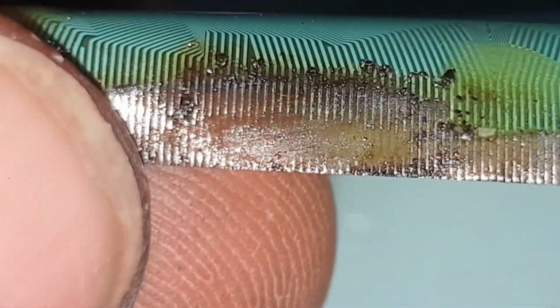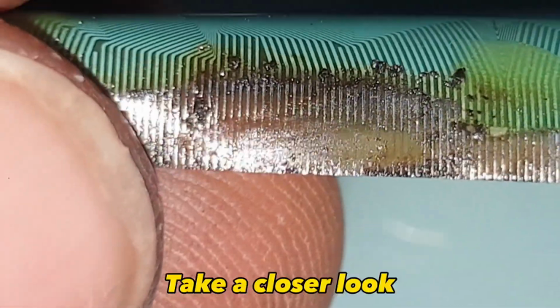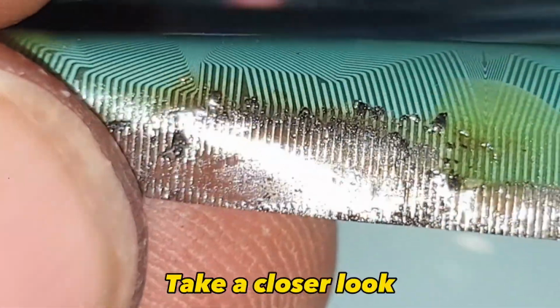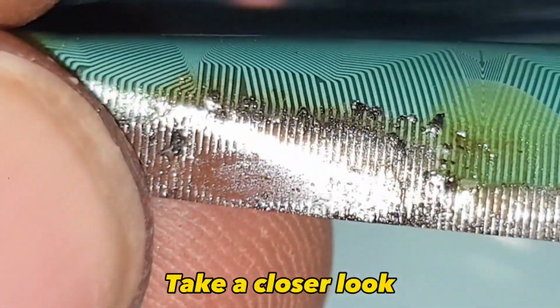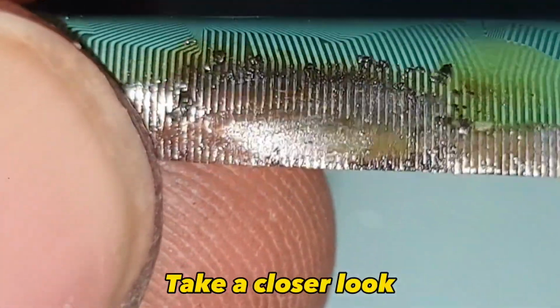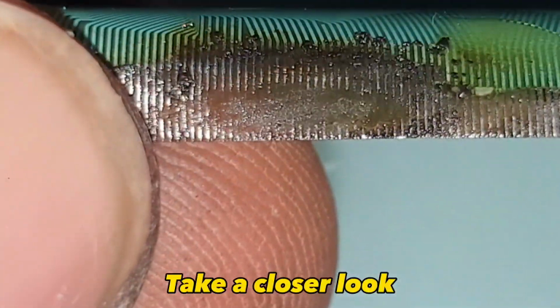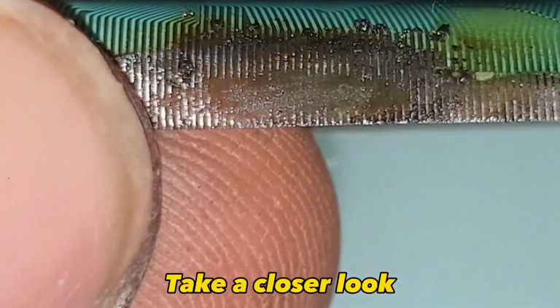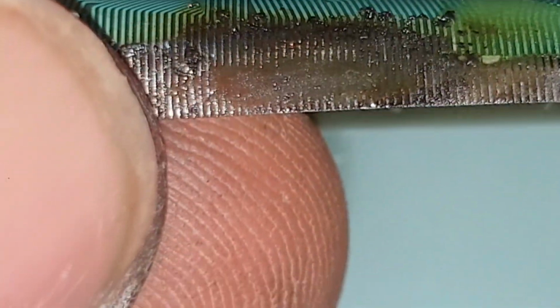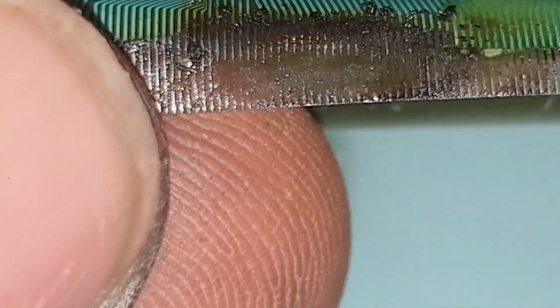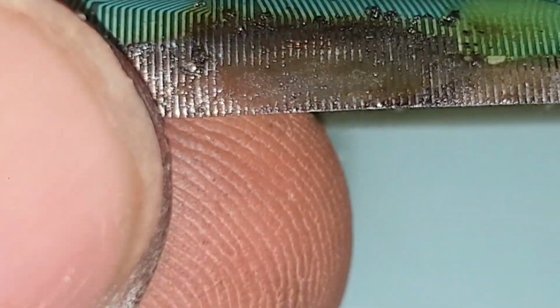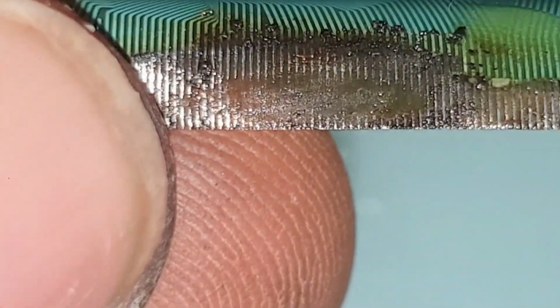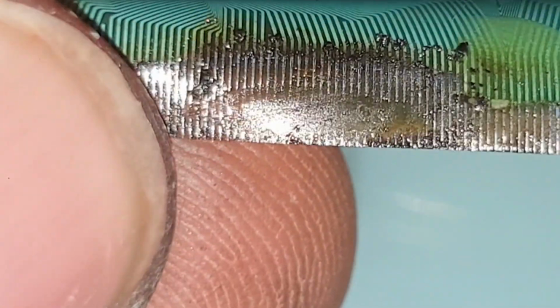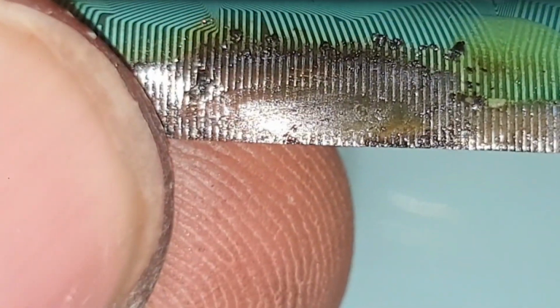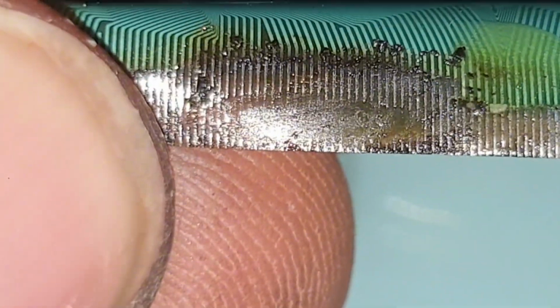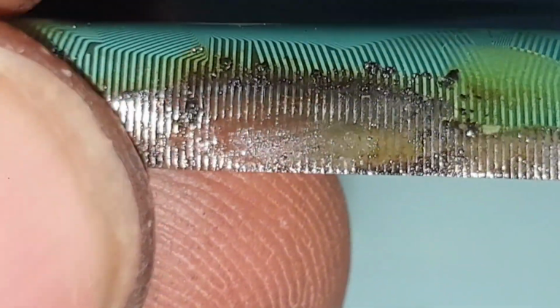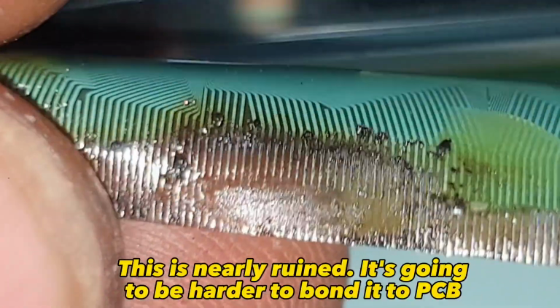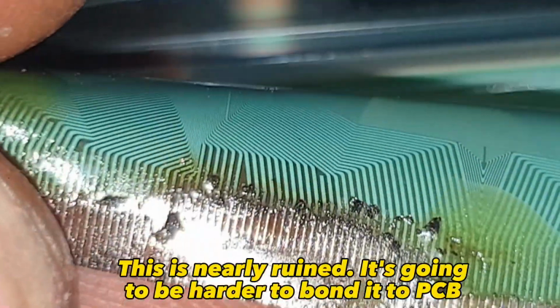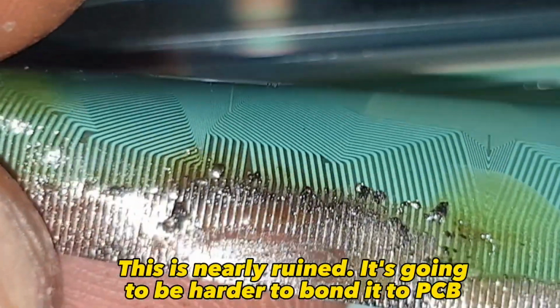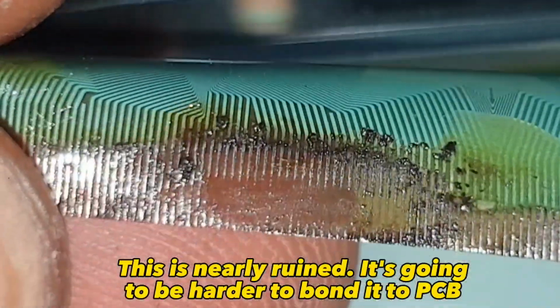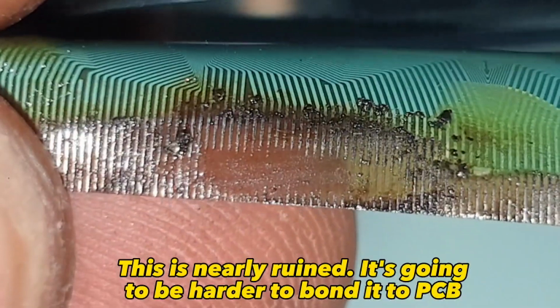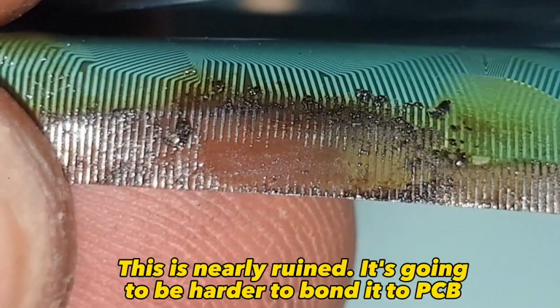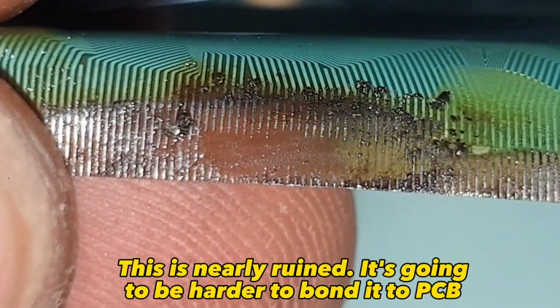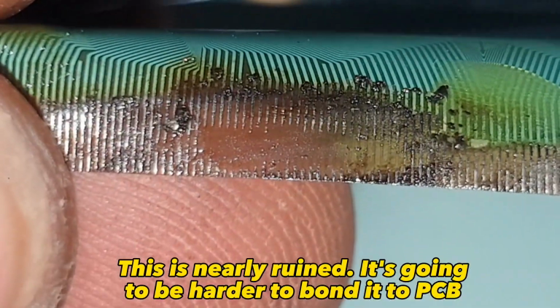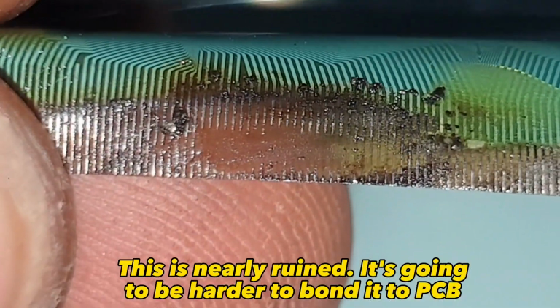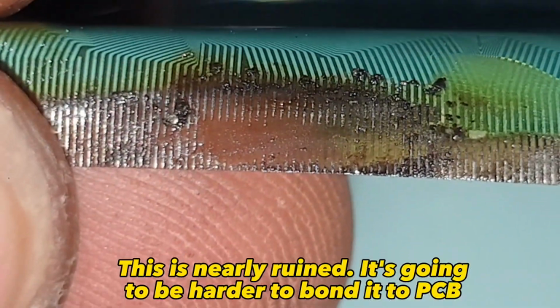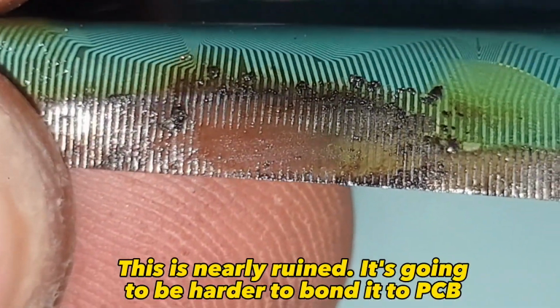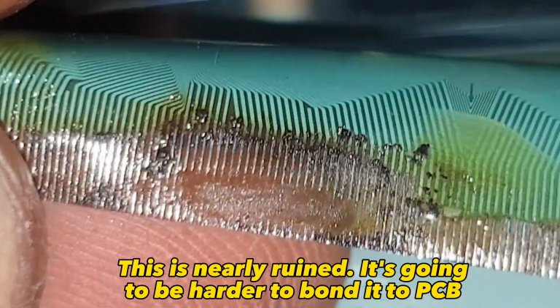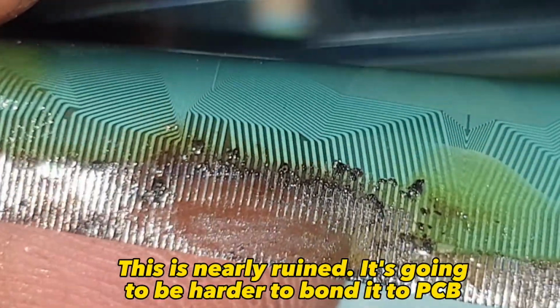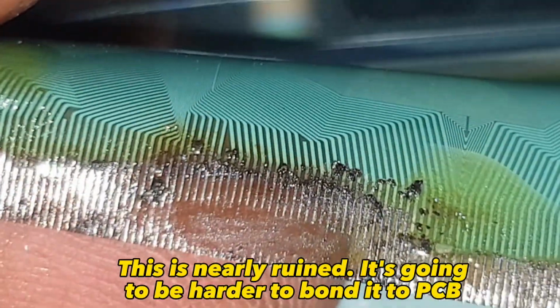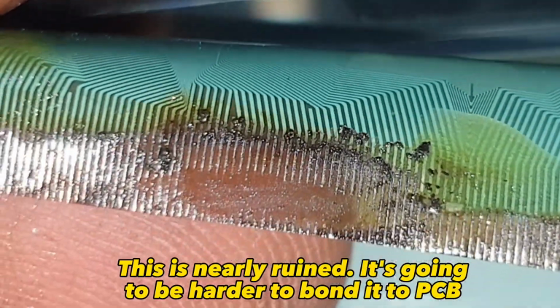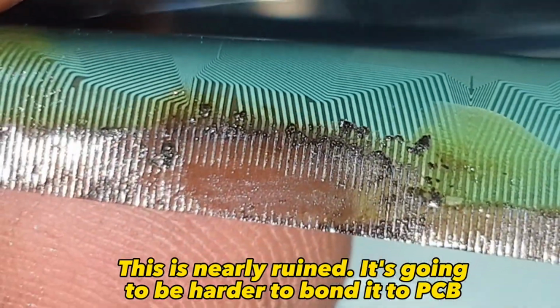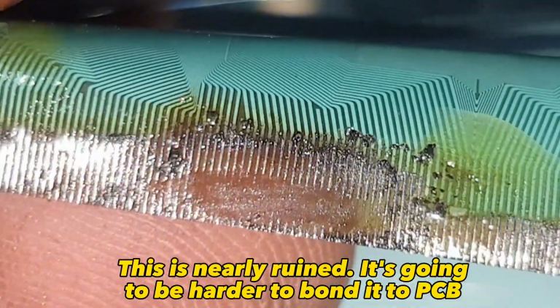Take a closer look — this is nearly ruined. It's going to be harder to bond it to the PCB.